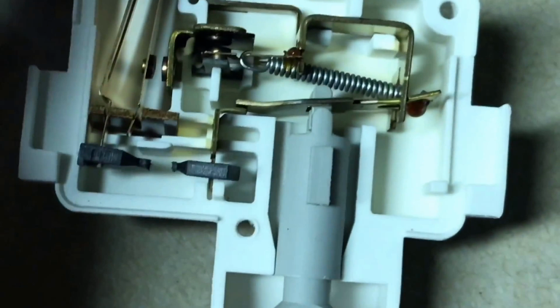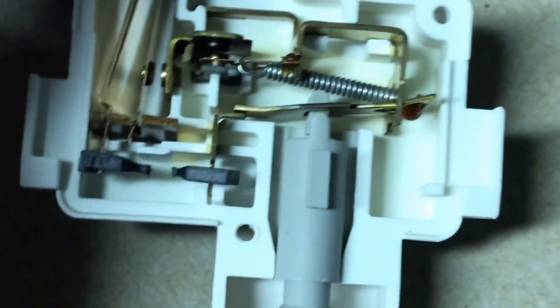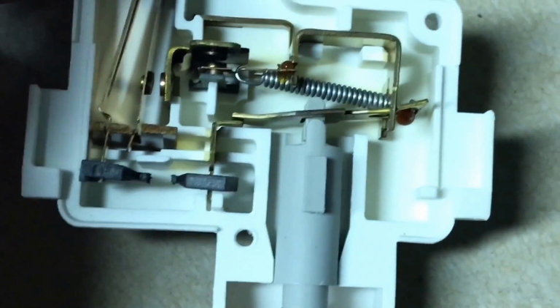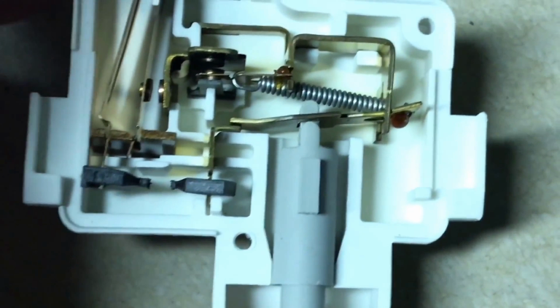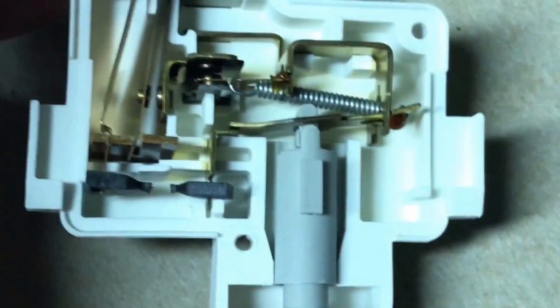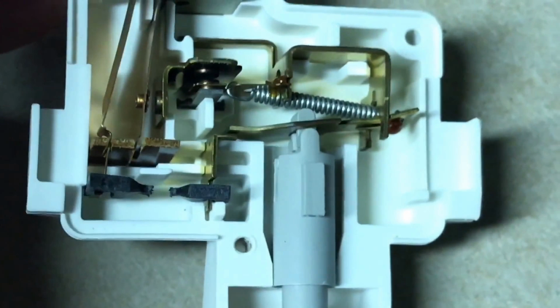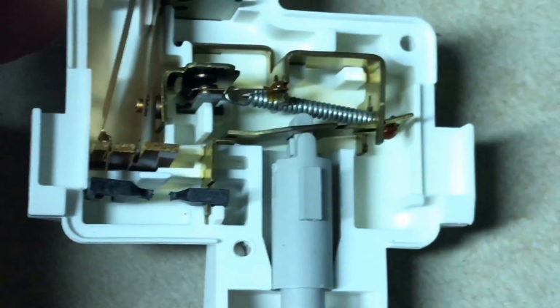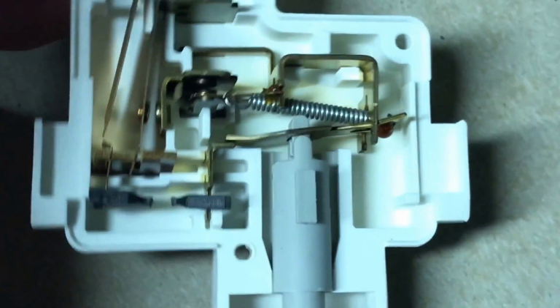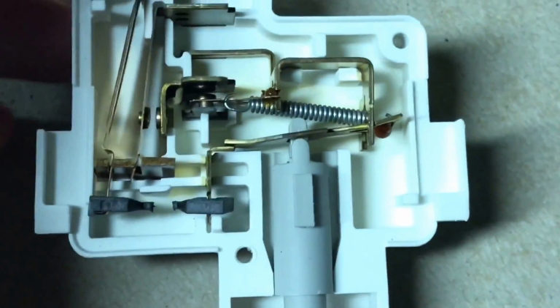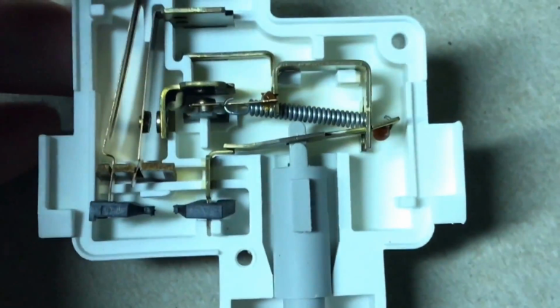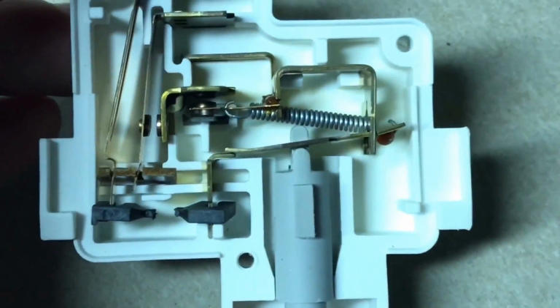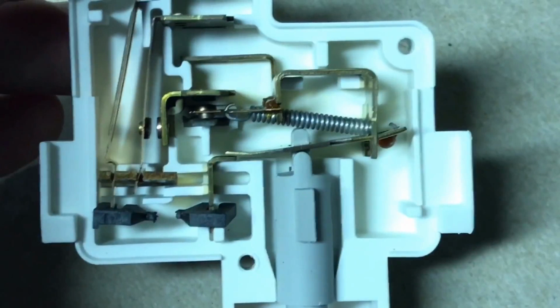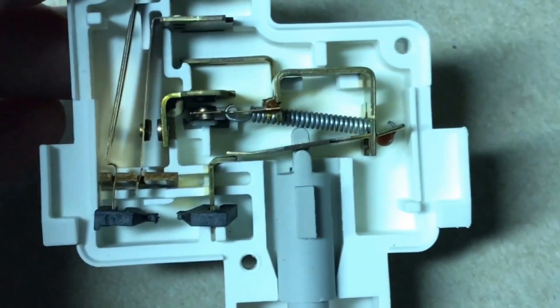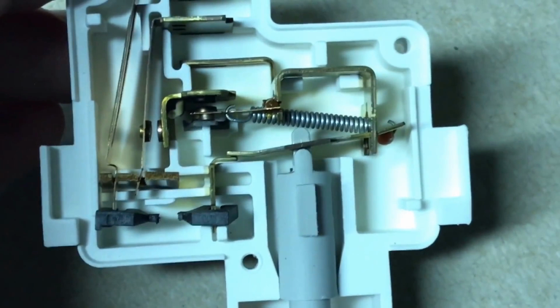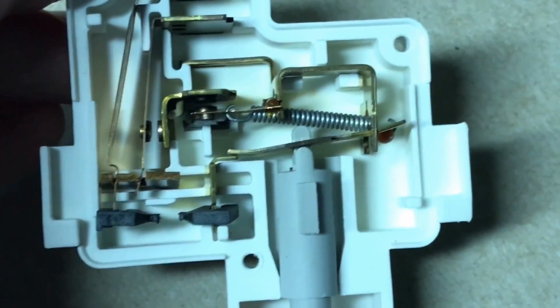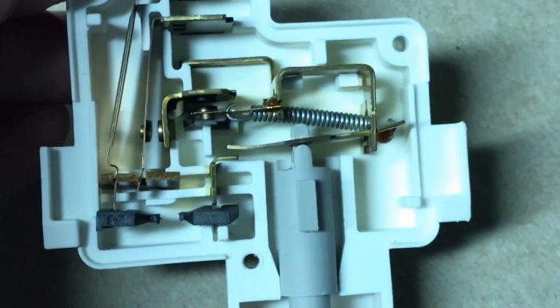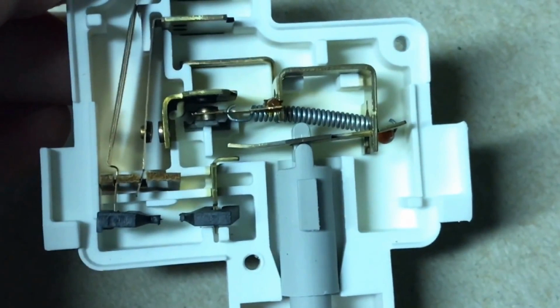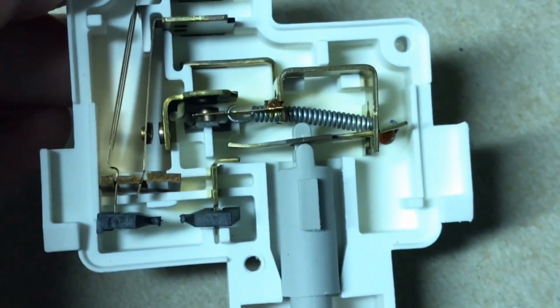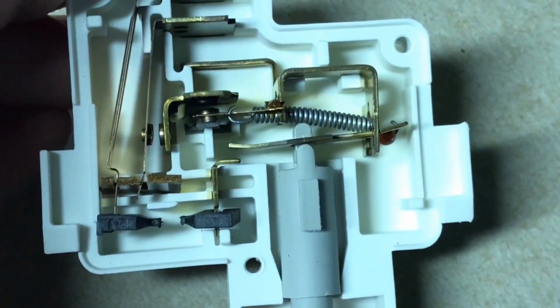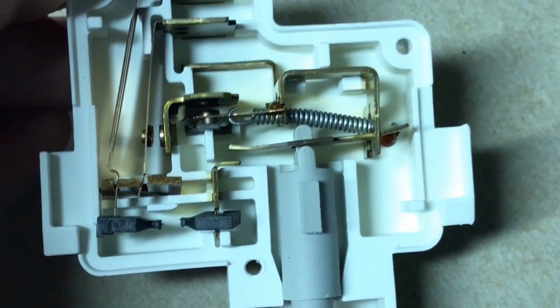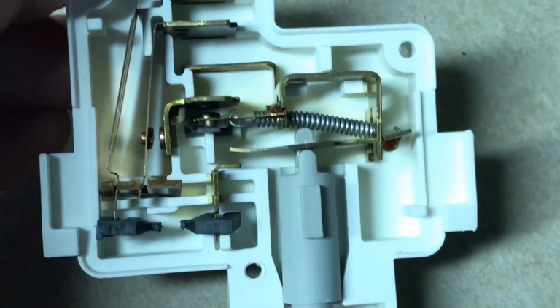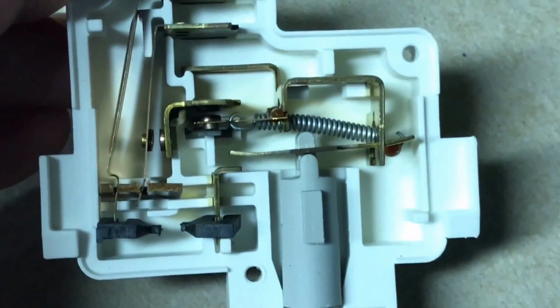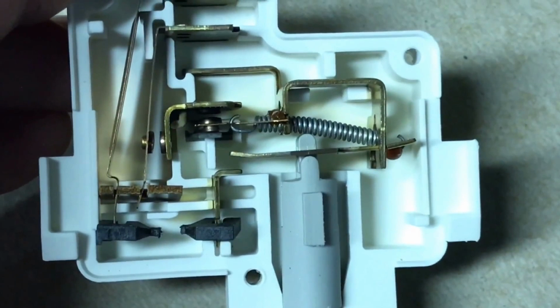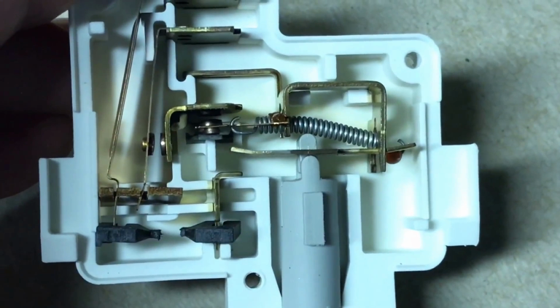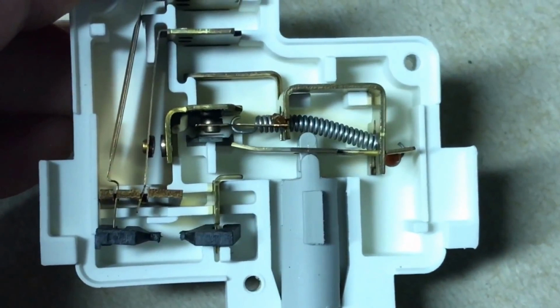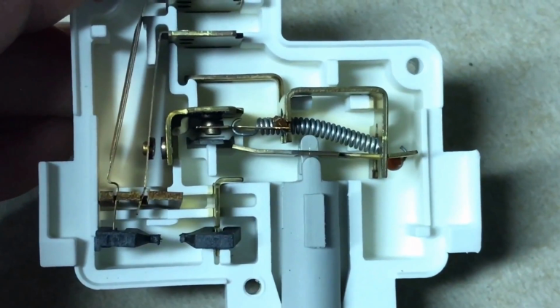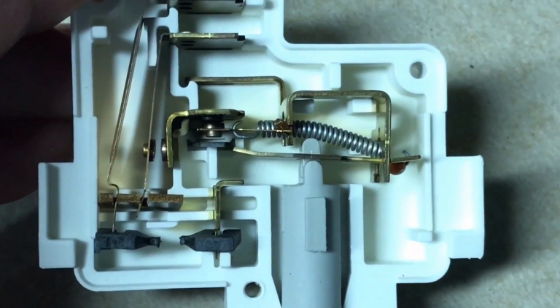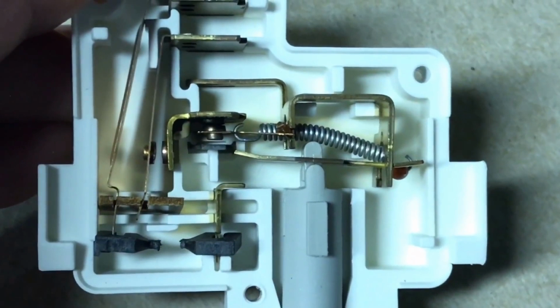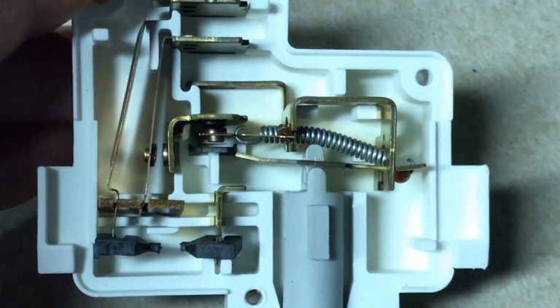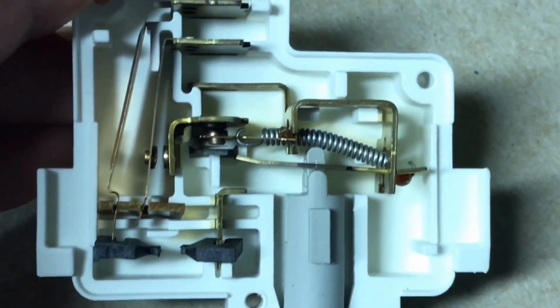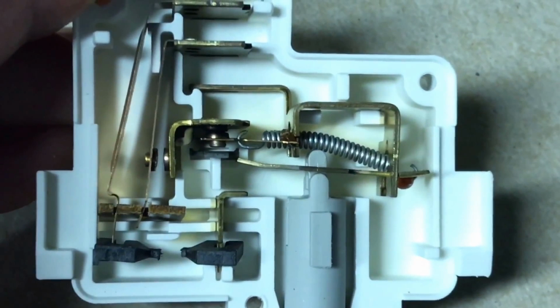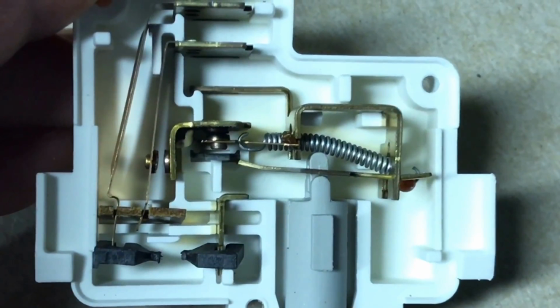I'll press that again so you can take a look. Neutral disconnected. Line voltage.